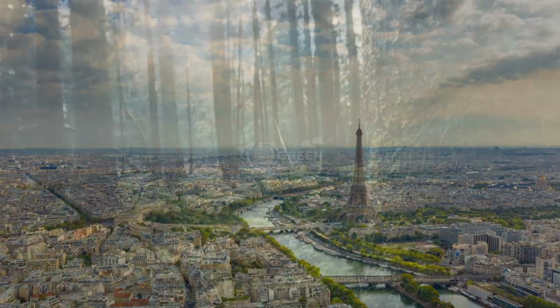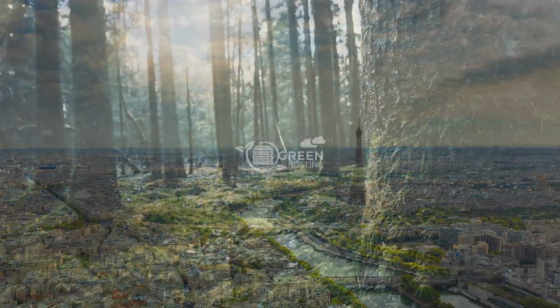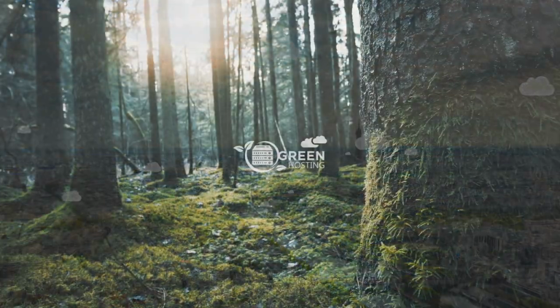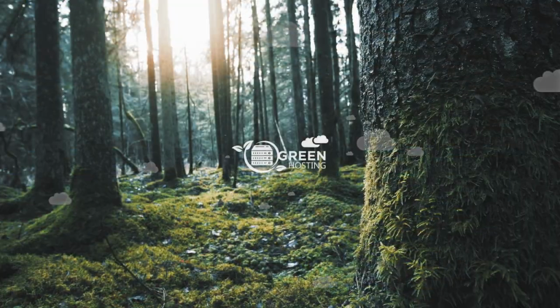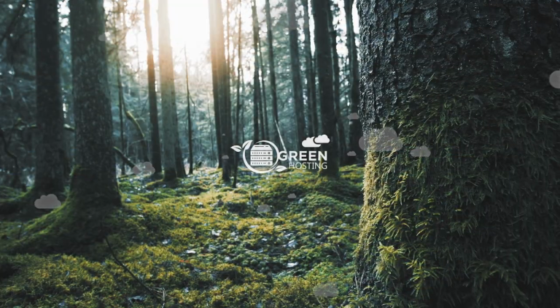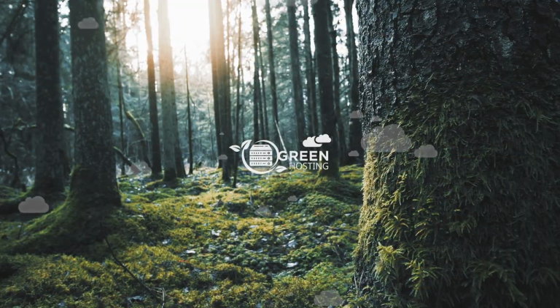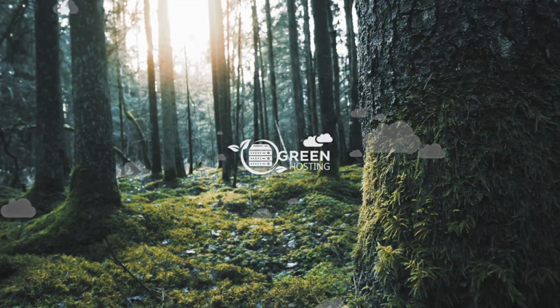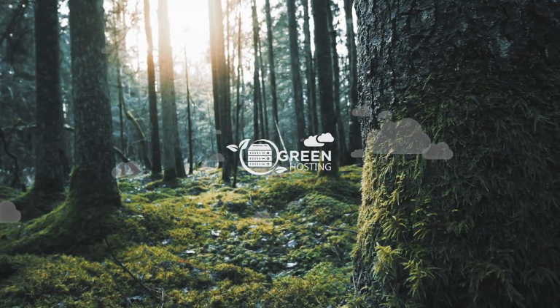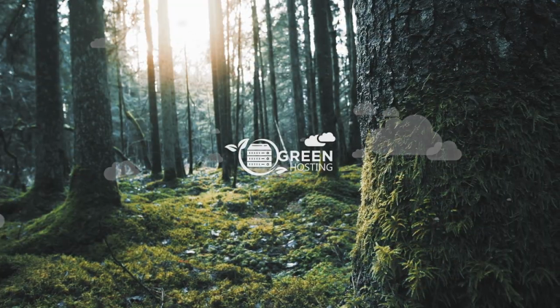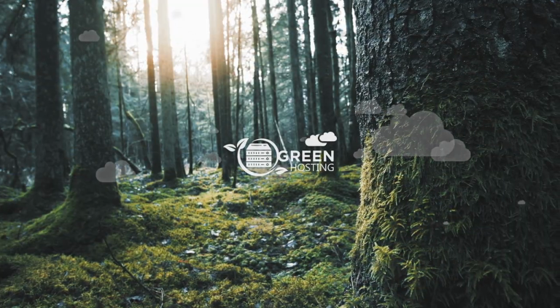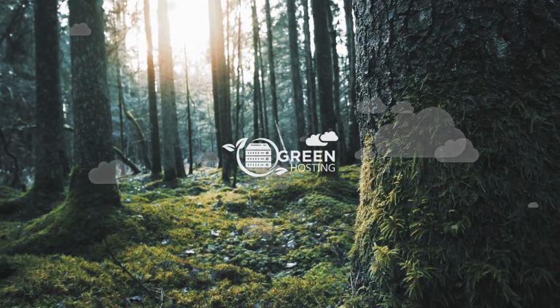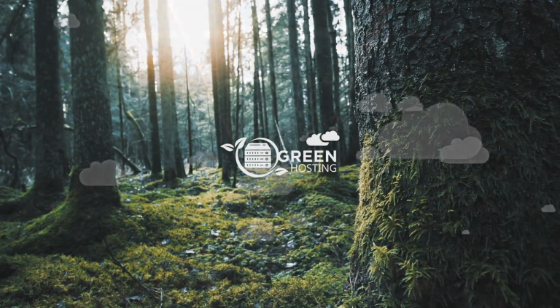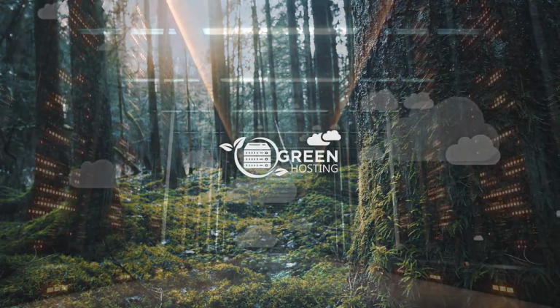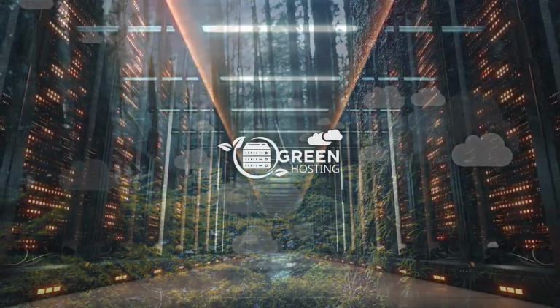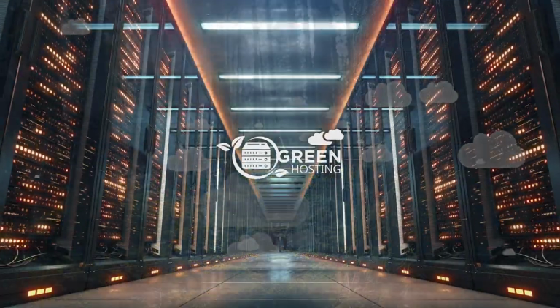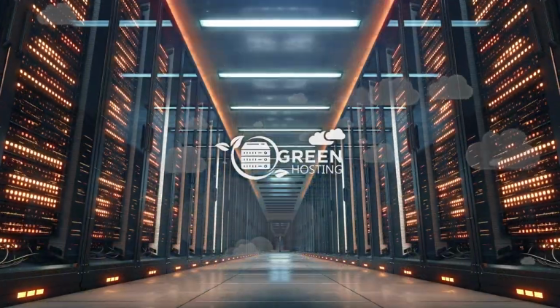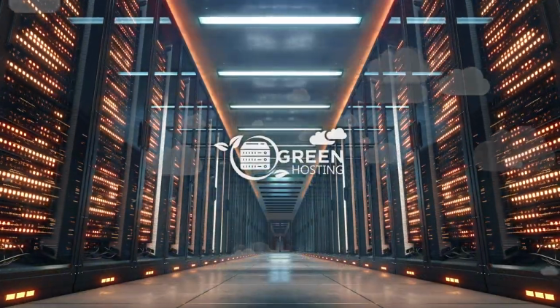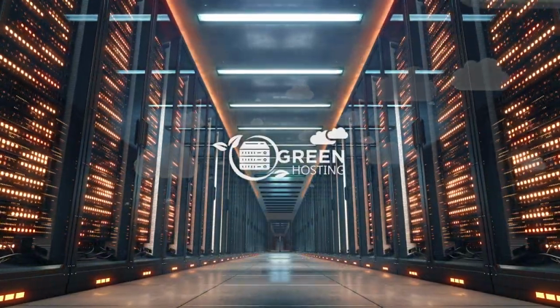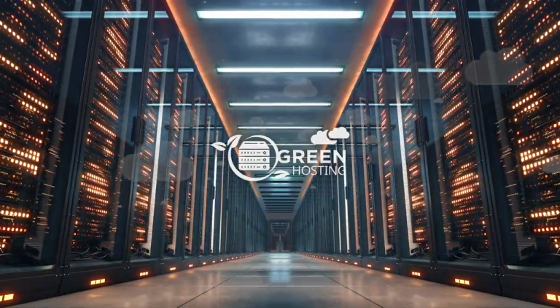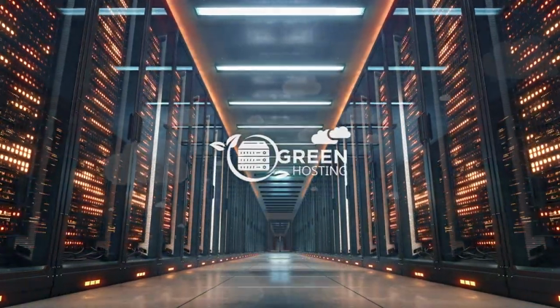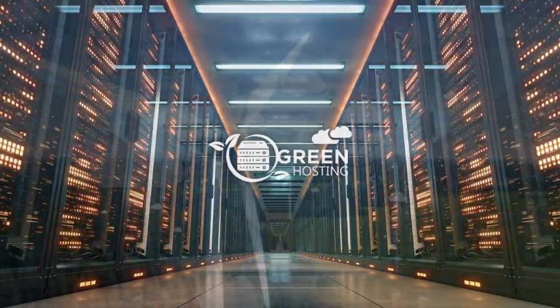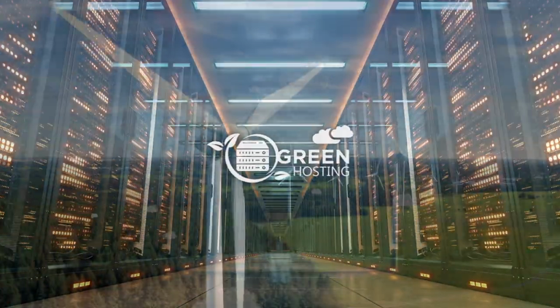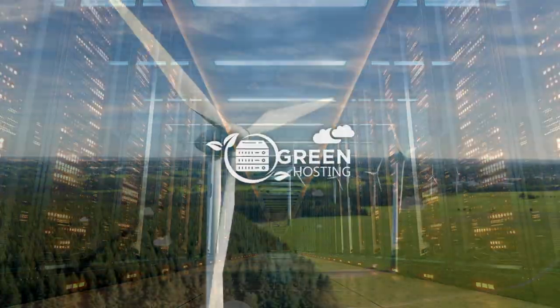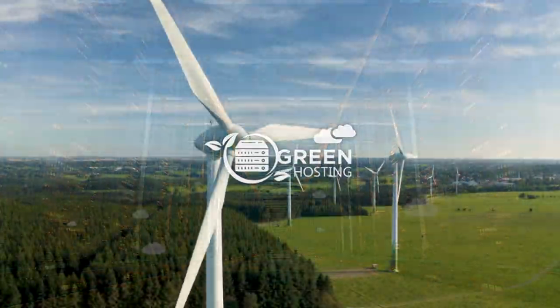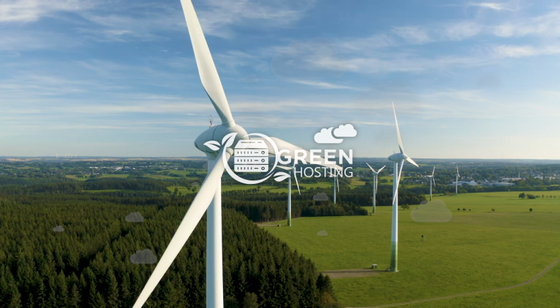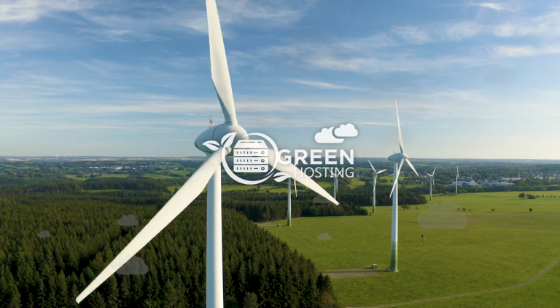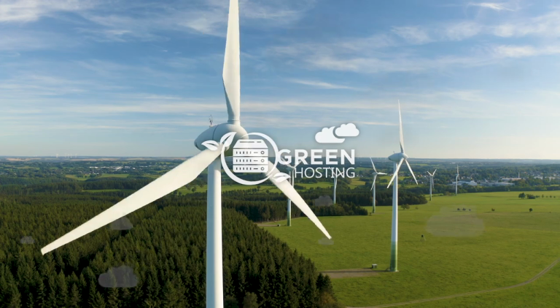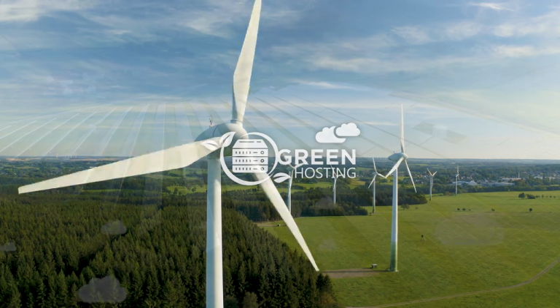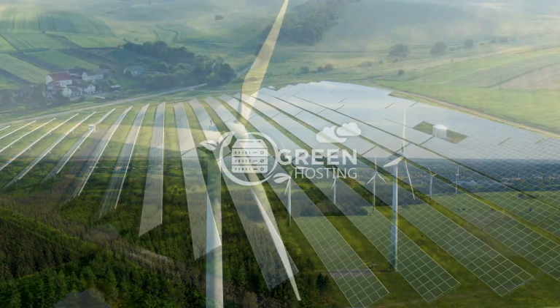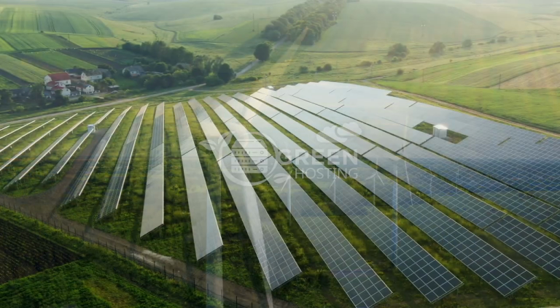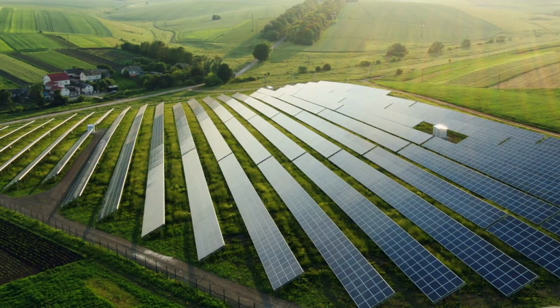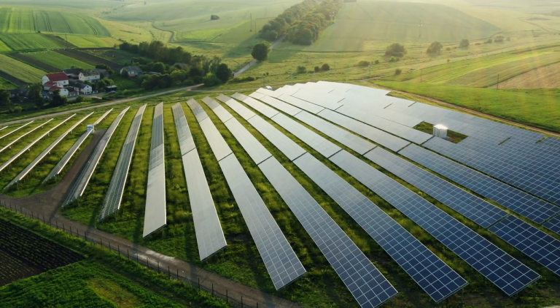Reducing our carbon footprint matters — all our European servers are powered by renewable energy sources.